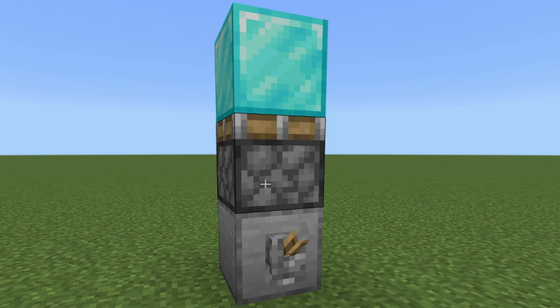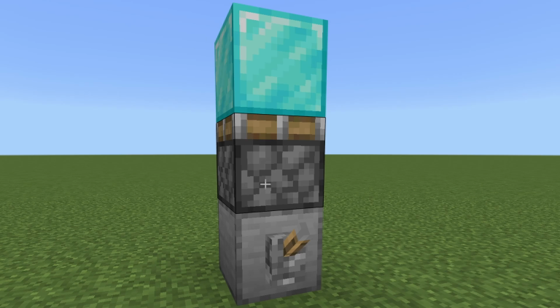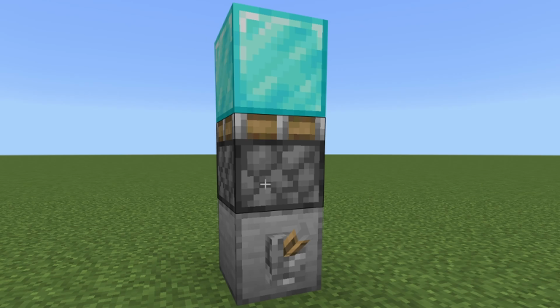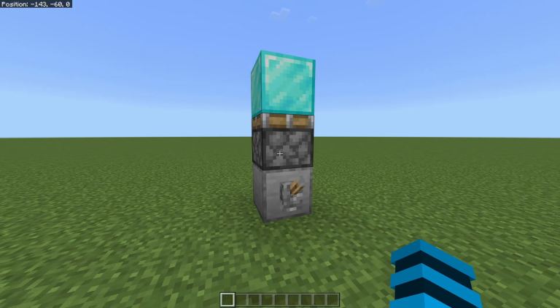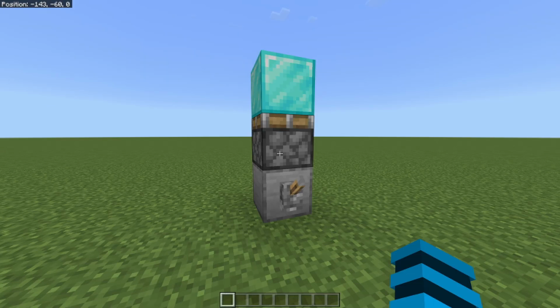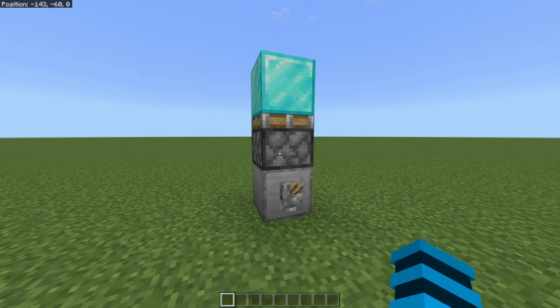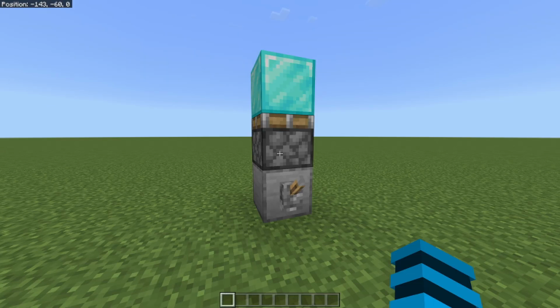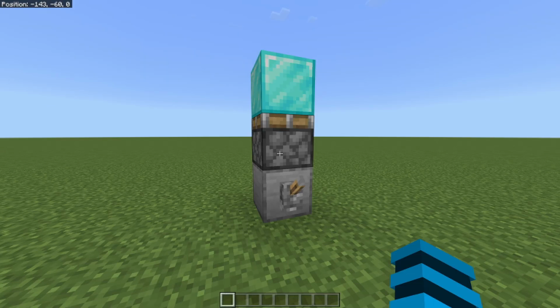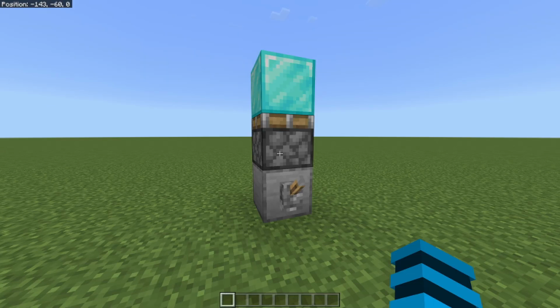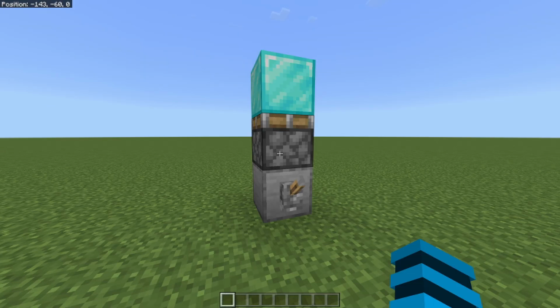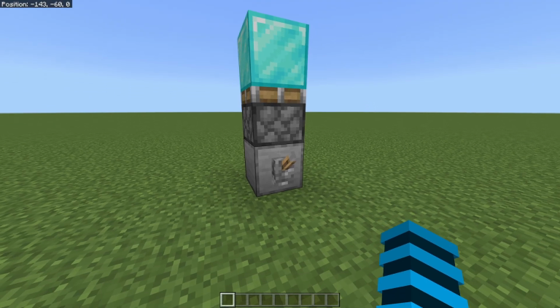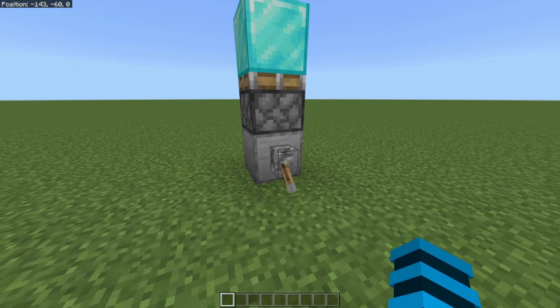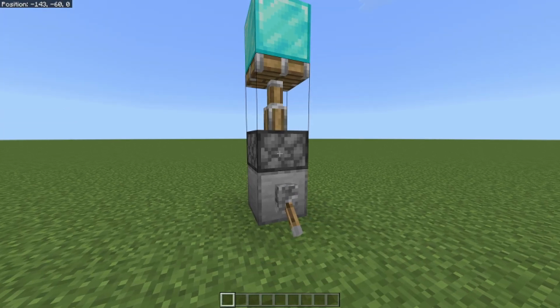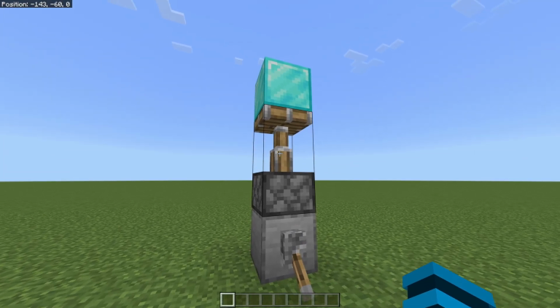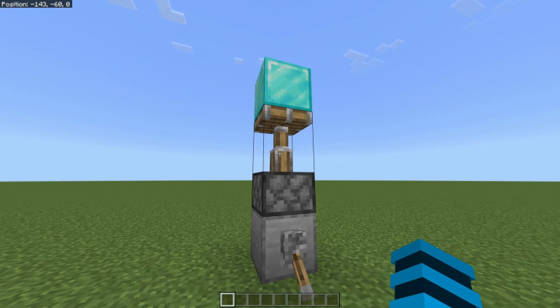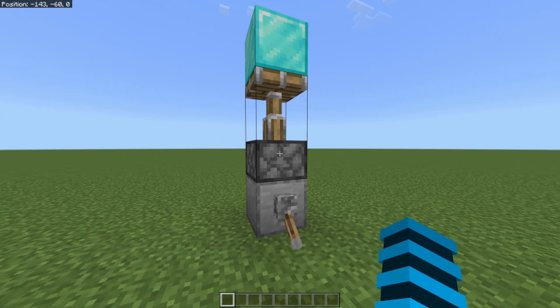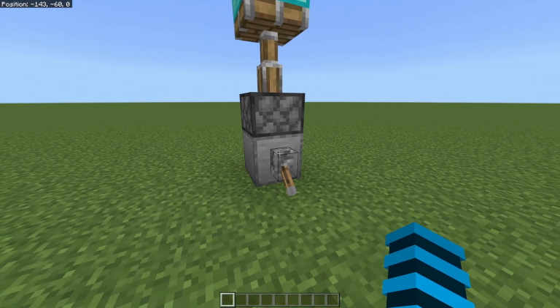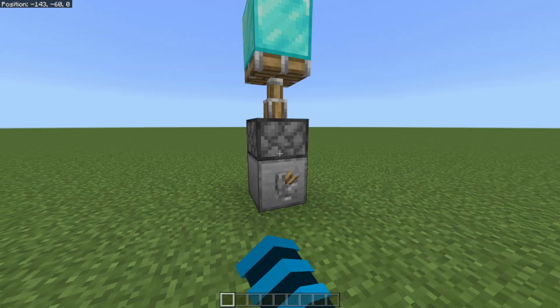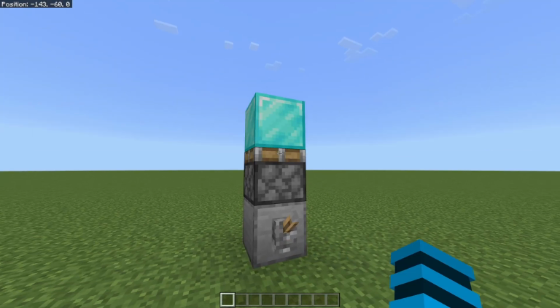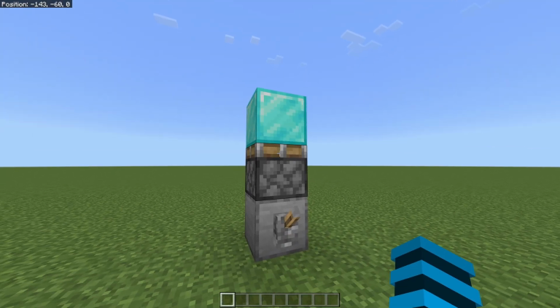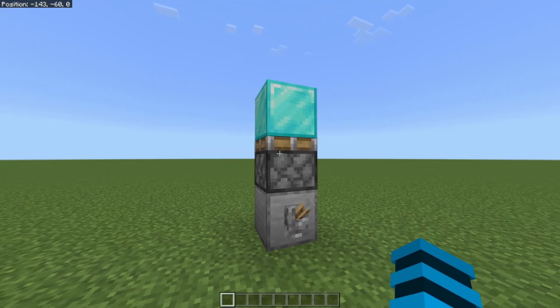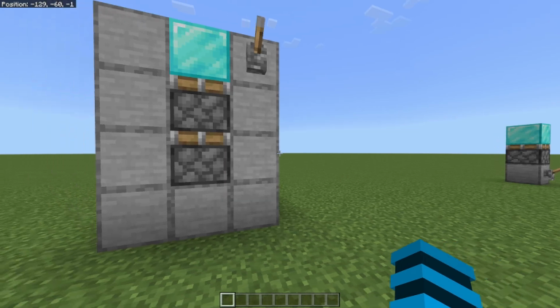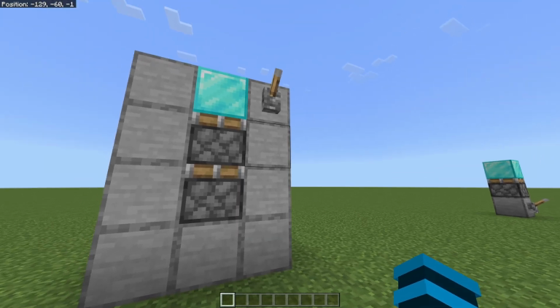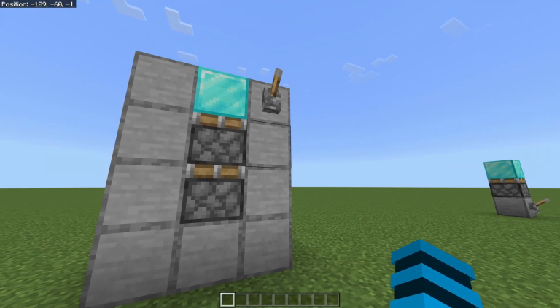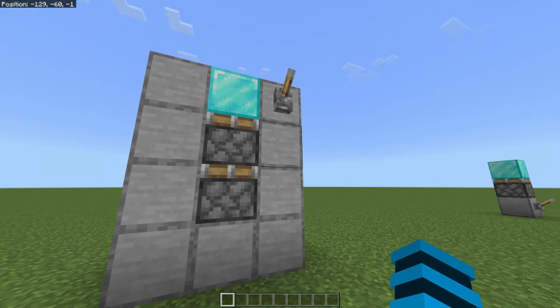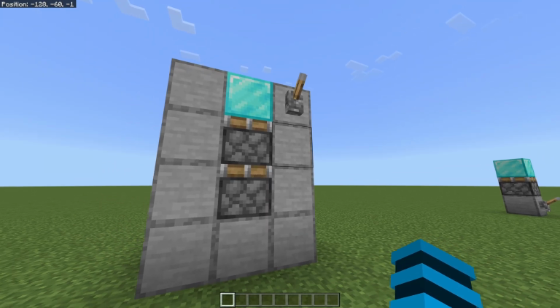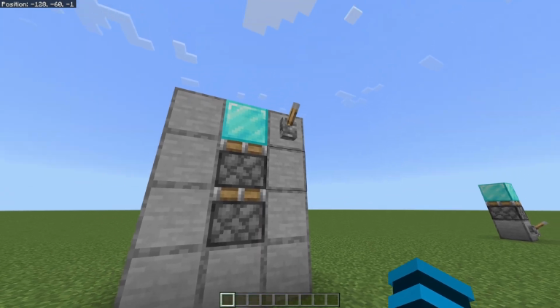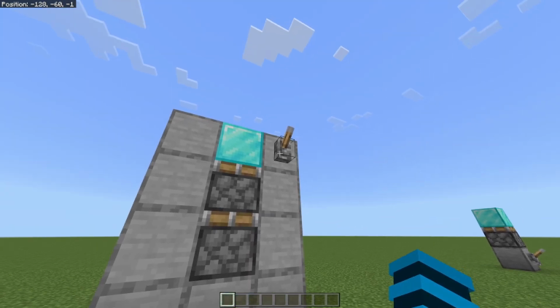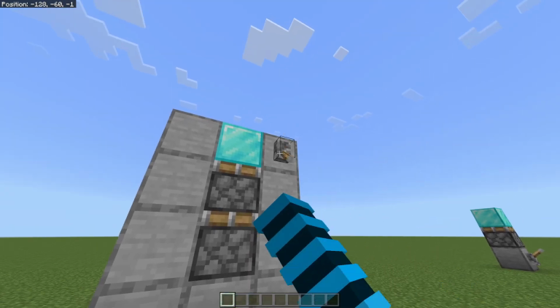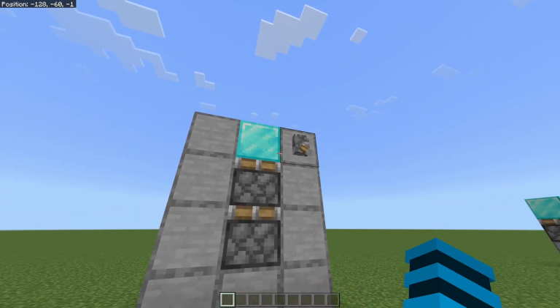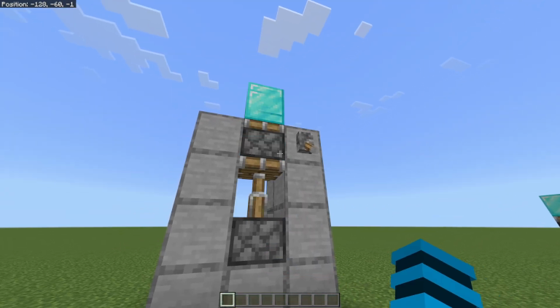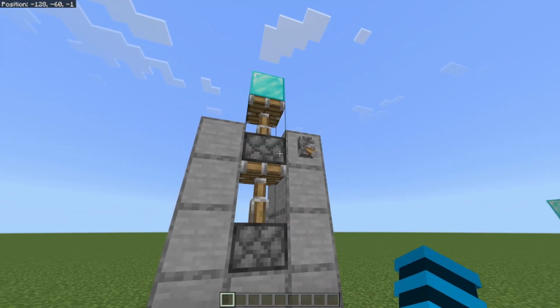This is a vertical single piston extender. This is a vertical double piston extender.